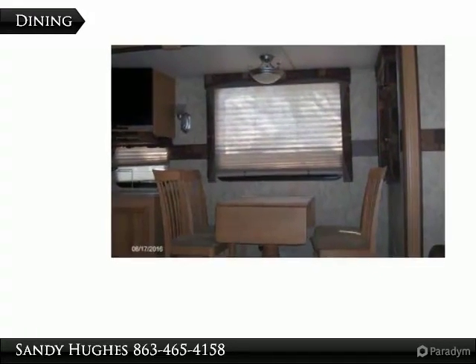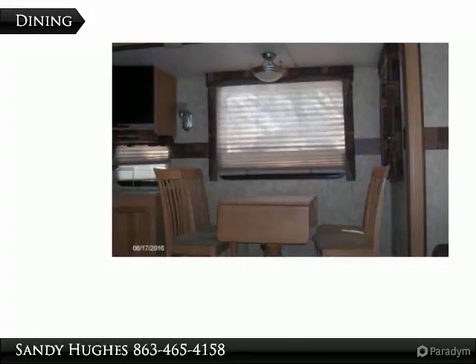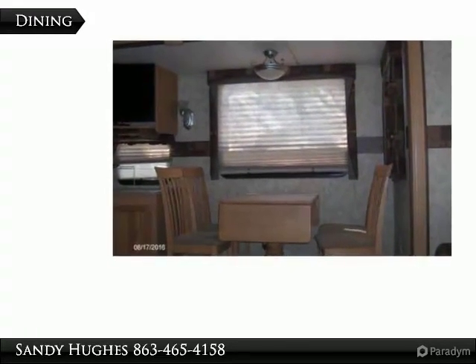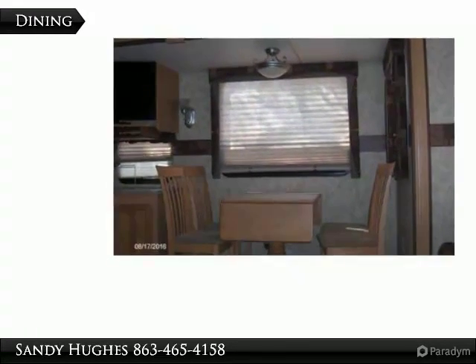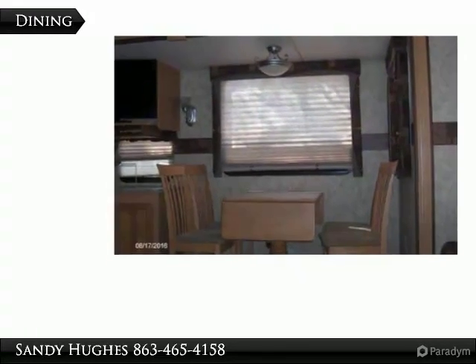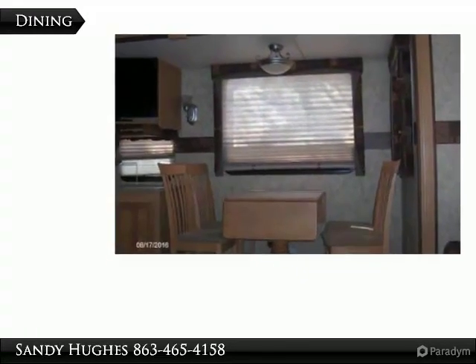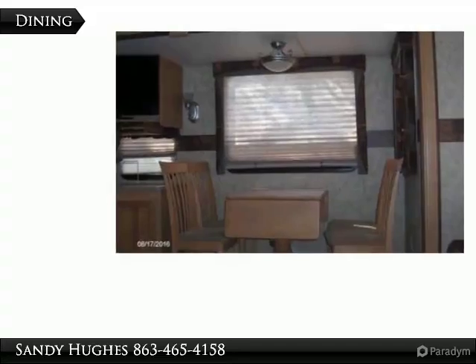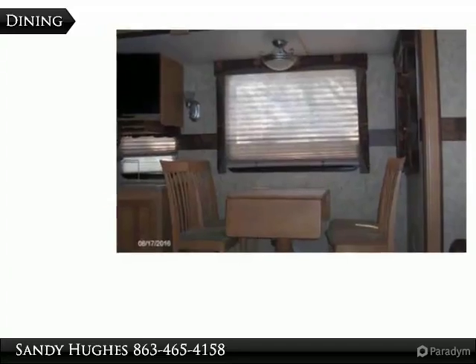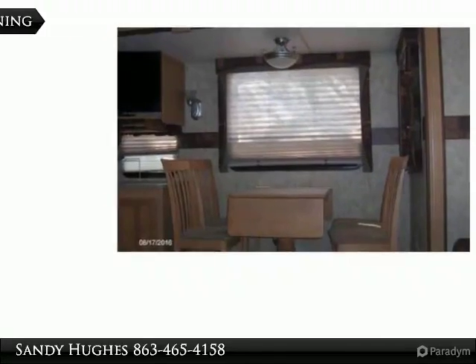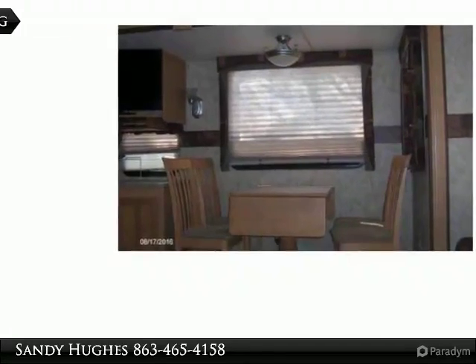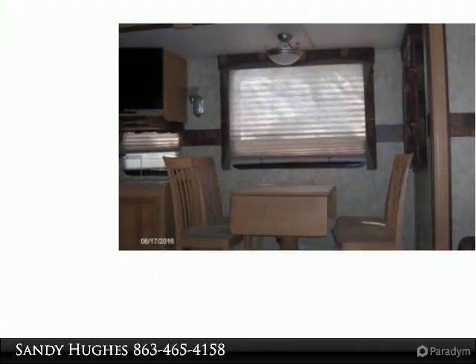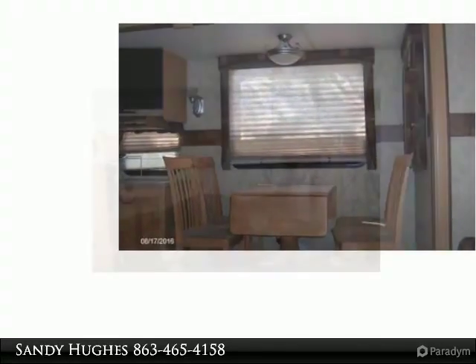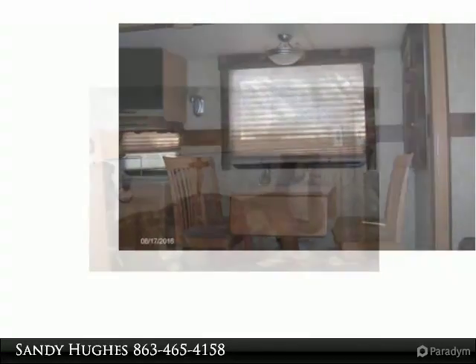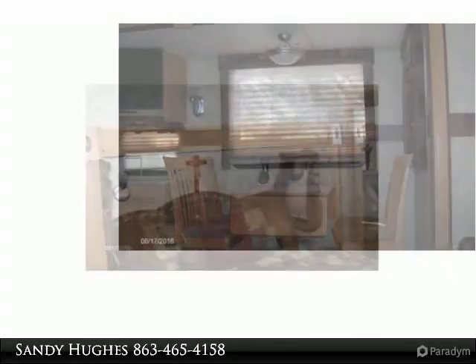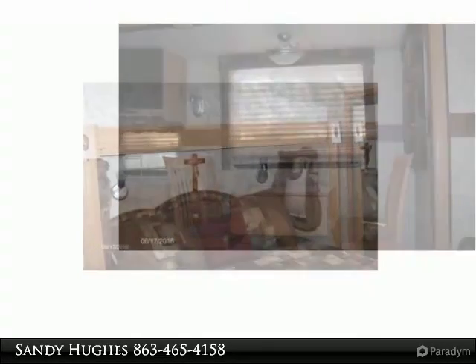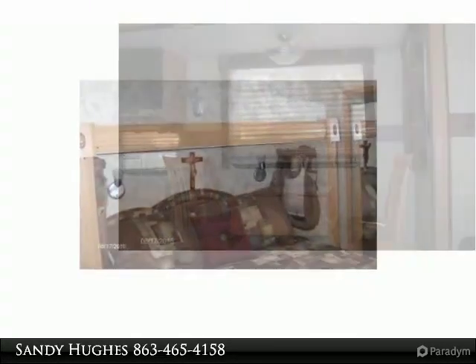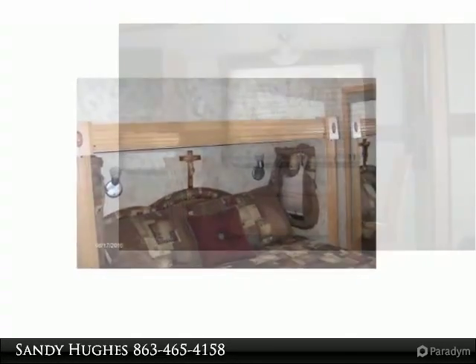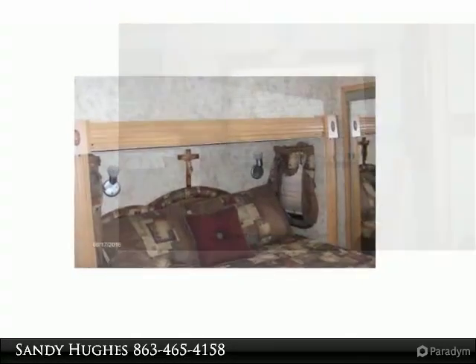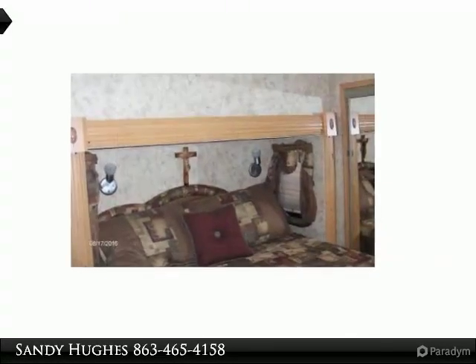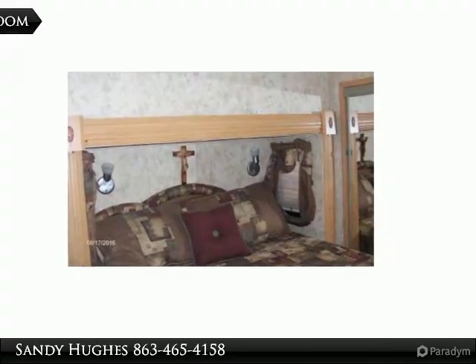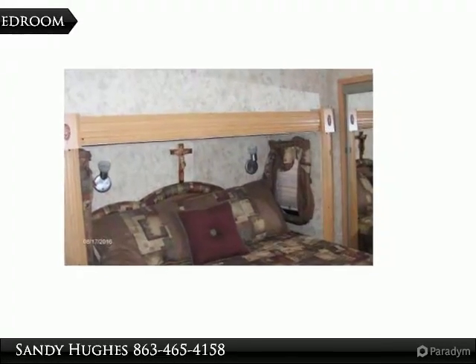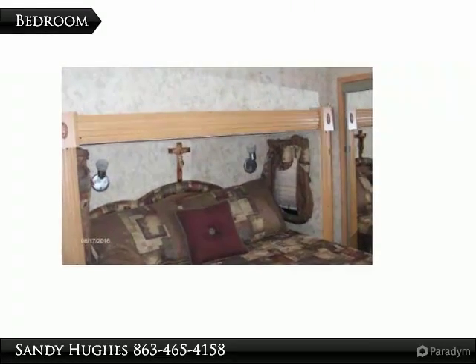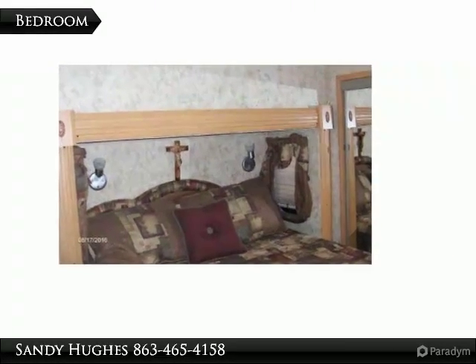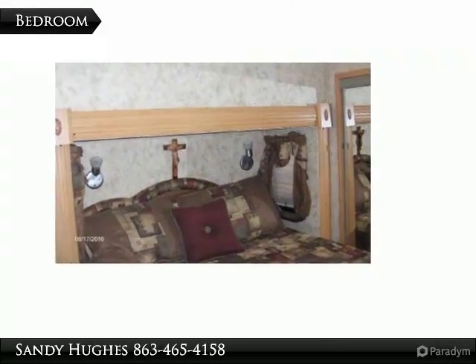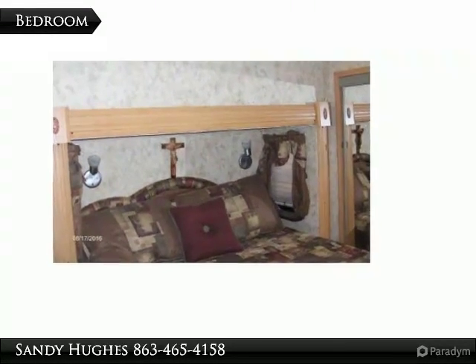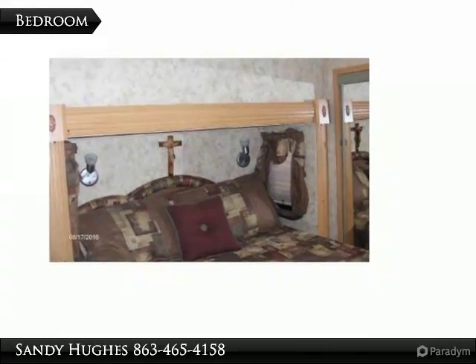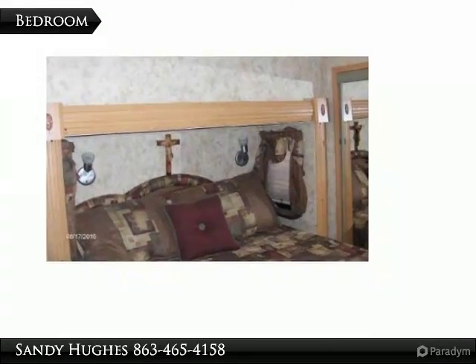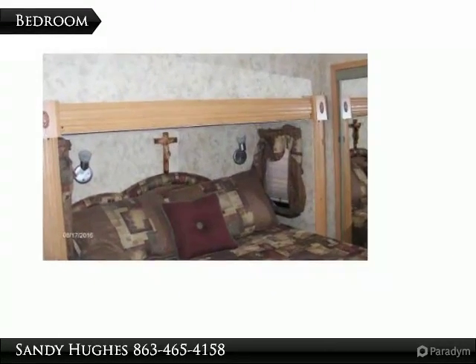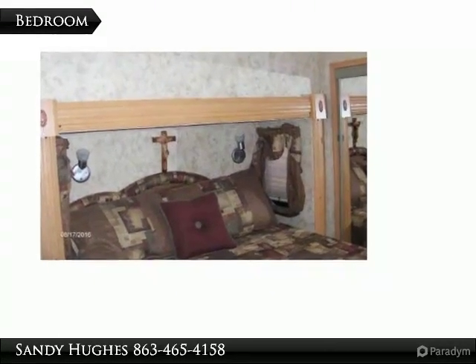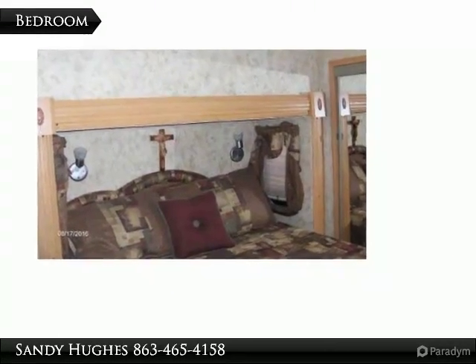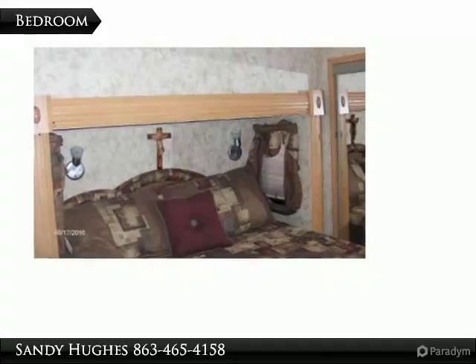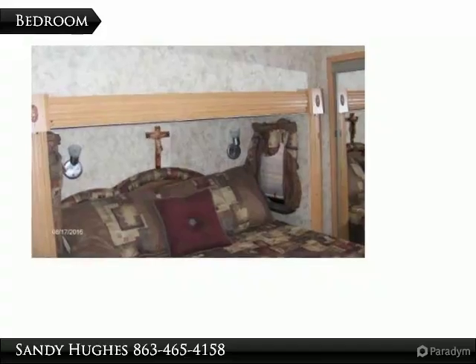Your maintenance includes care of the common grounds, water, lawn maintenance, and sewer. Bring your pets — up to 40 pounds allowed. Come take a look!